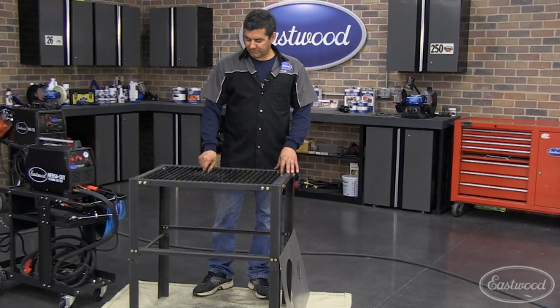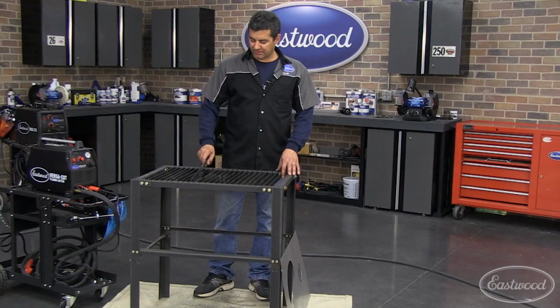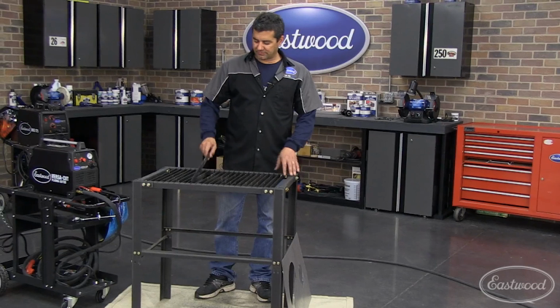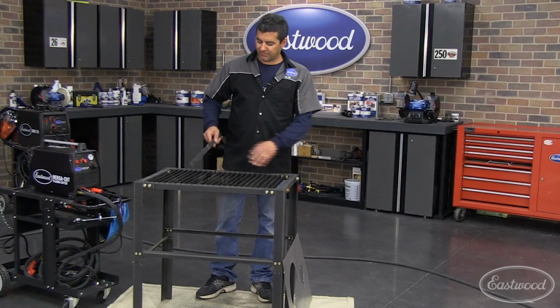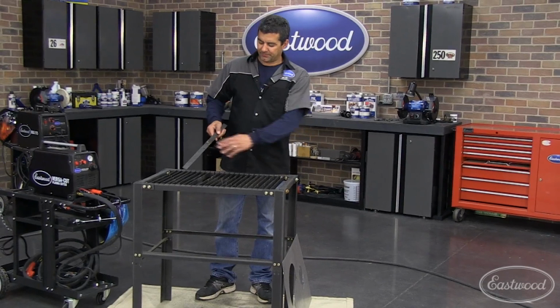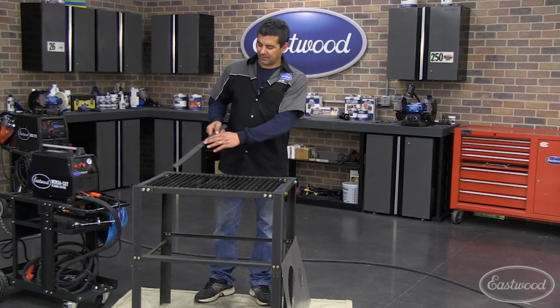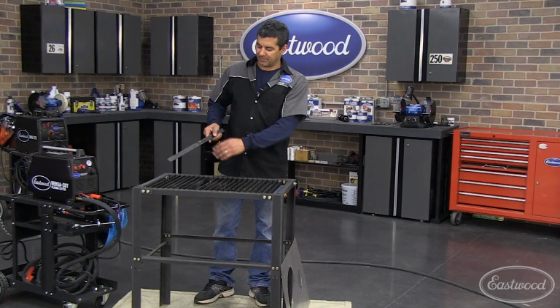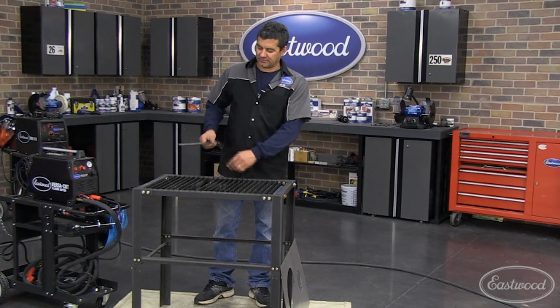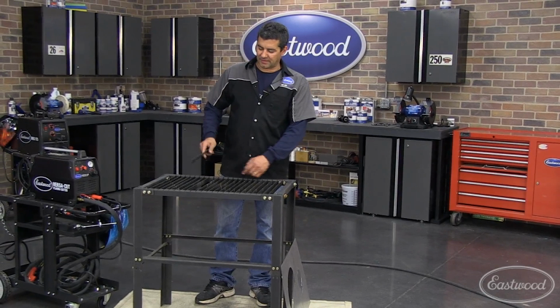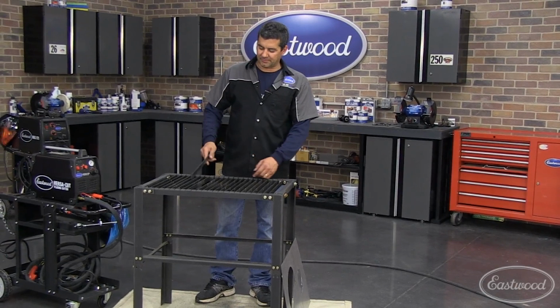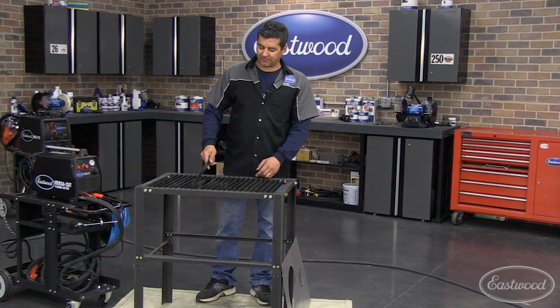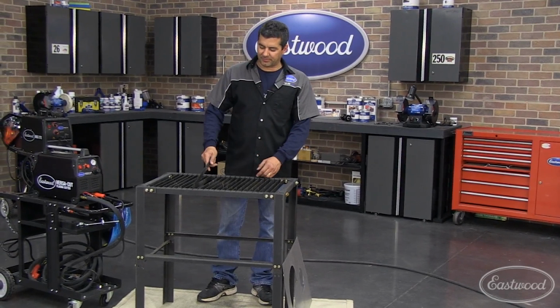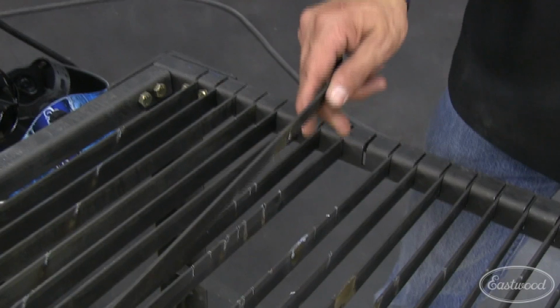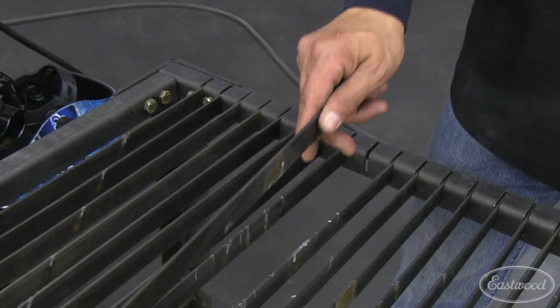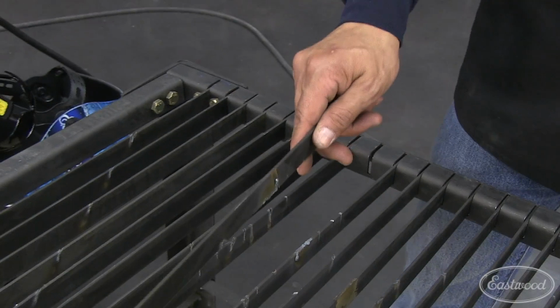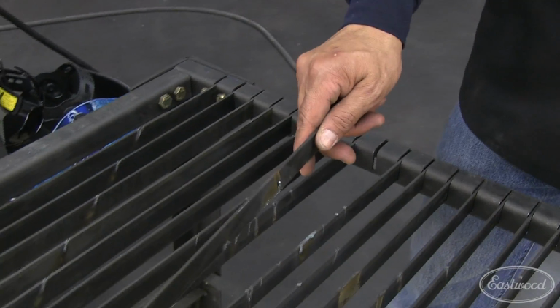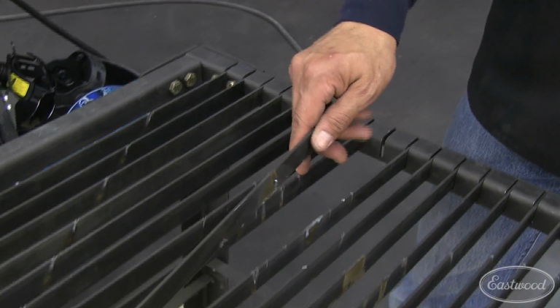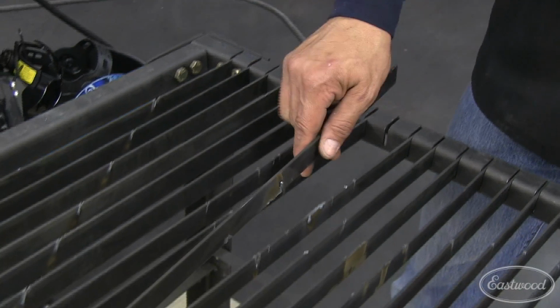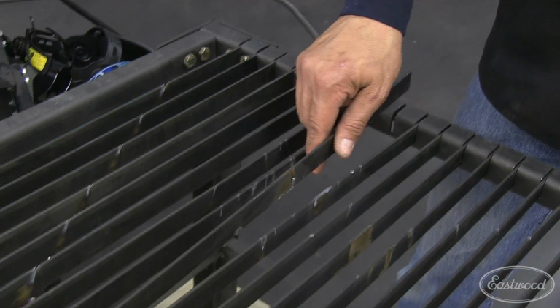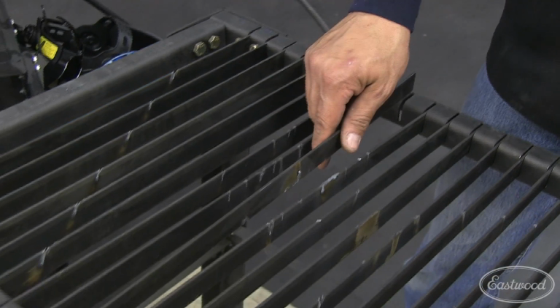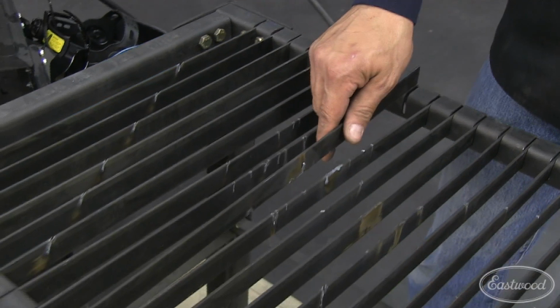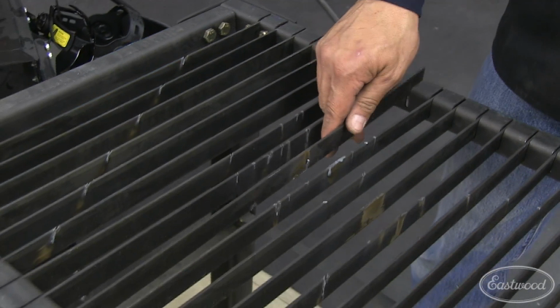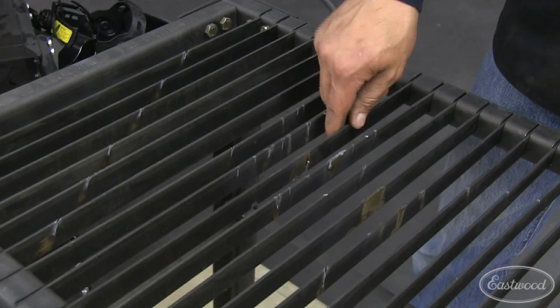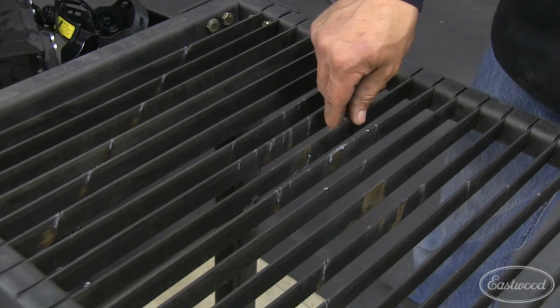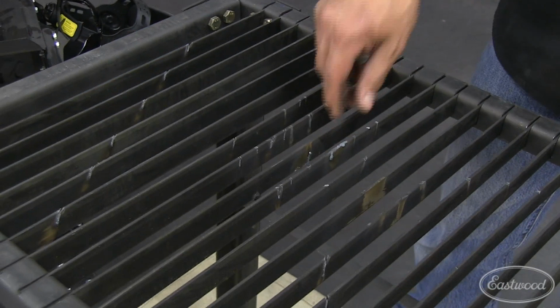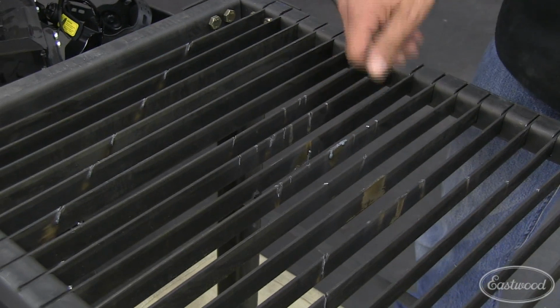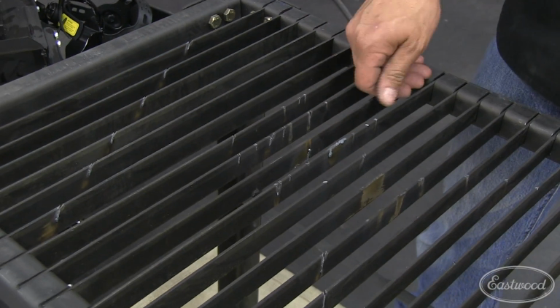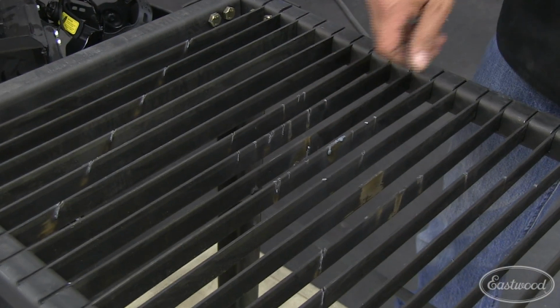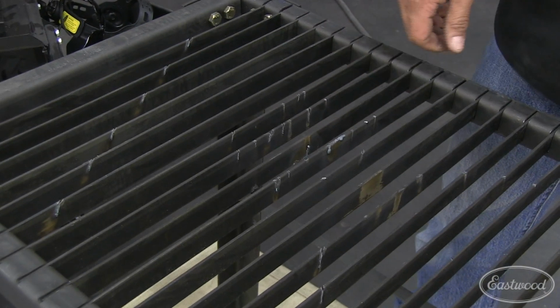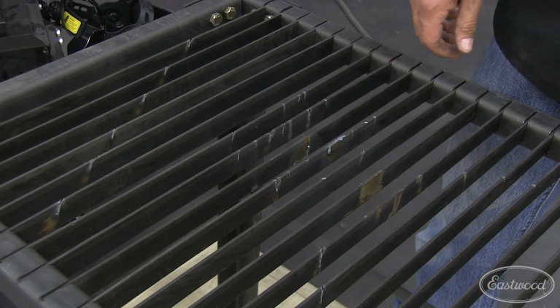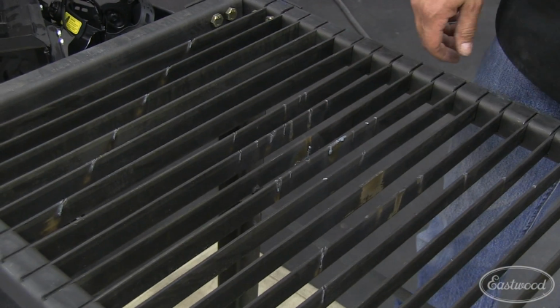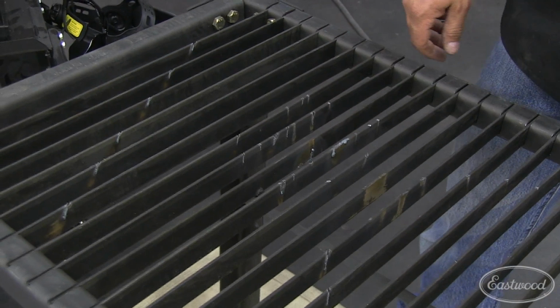Once you've cut through a bunch of times, flip the slats over — you get another half life out of them, and then you just replace them.